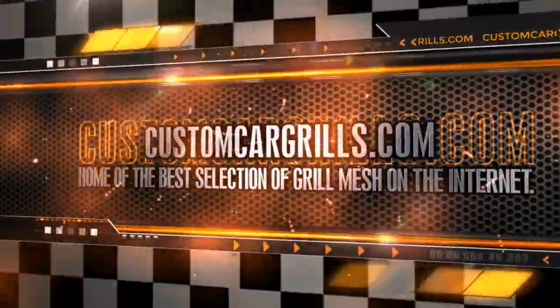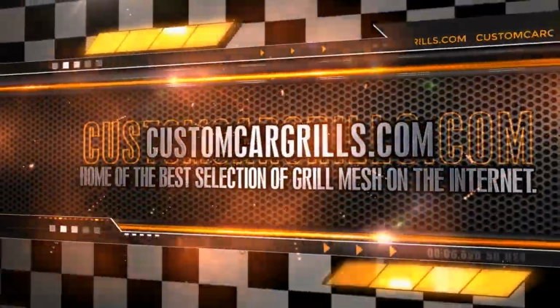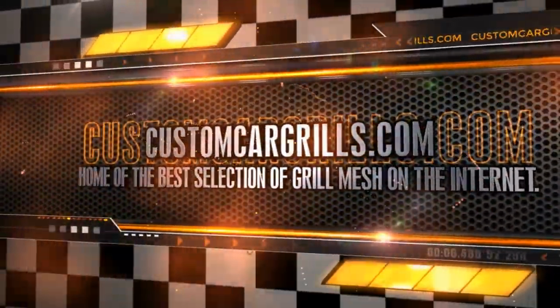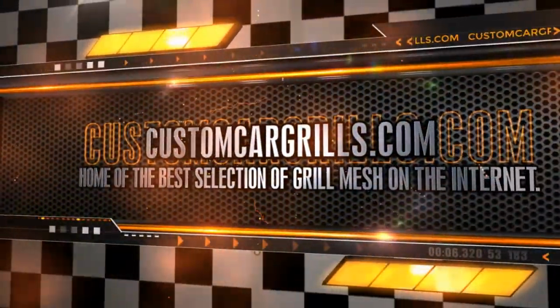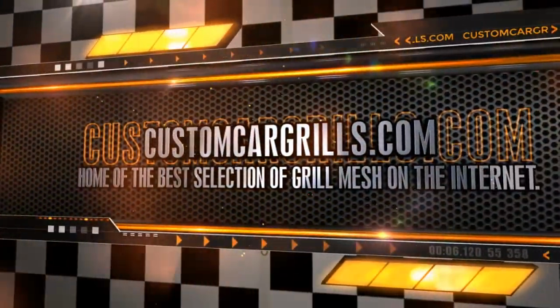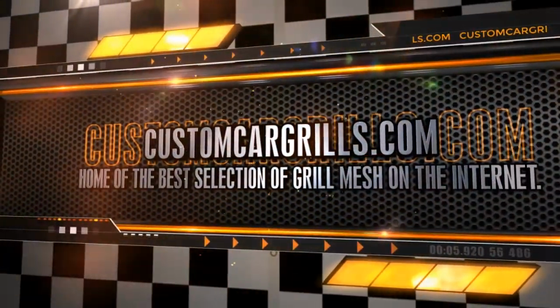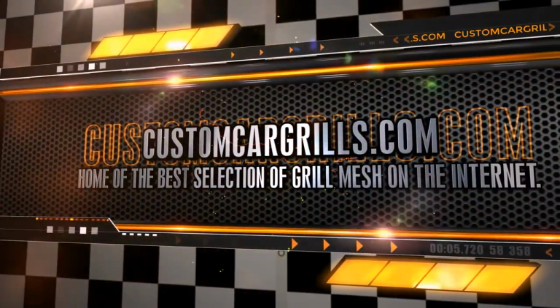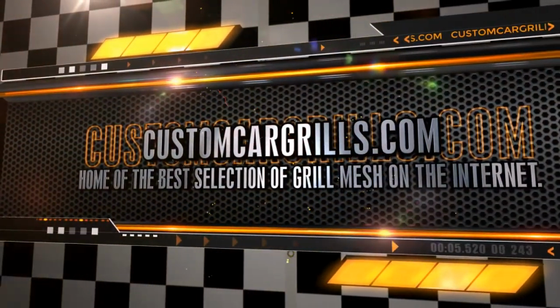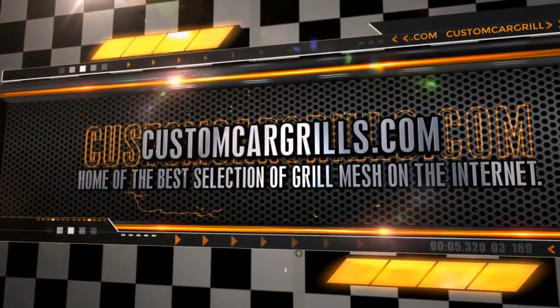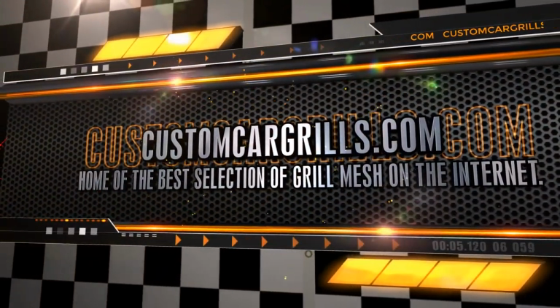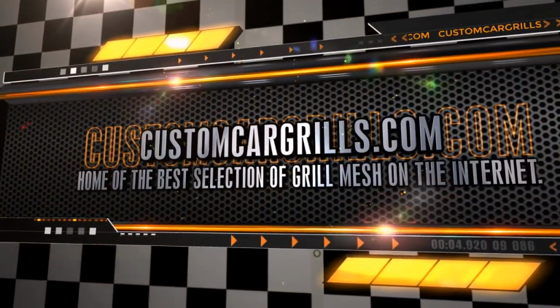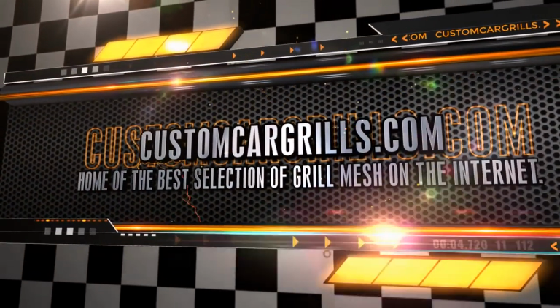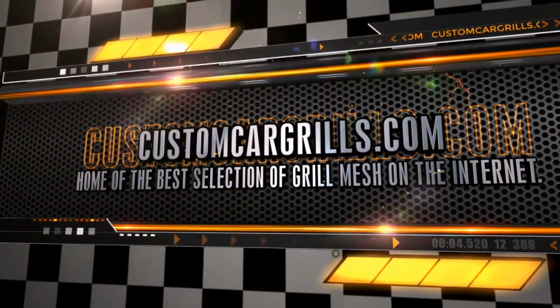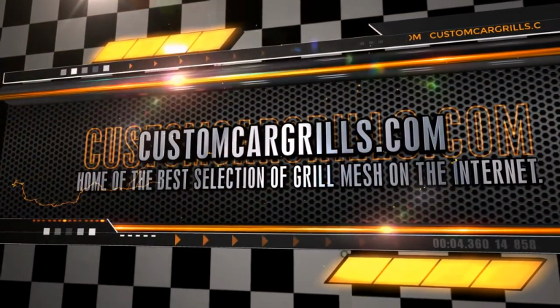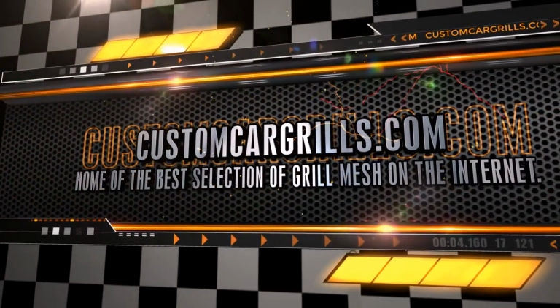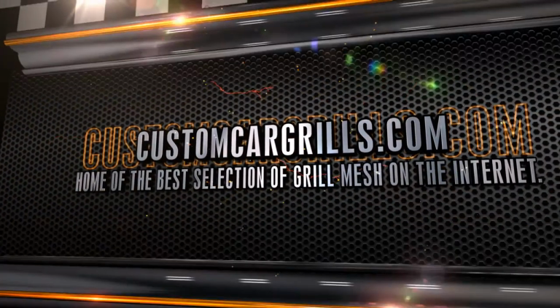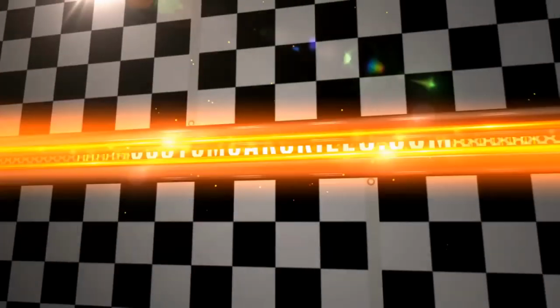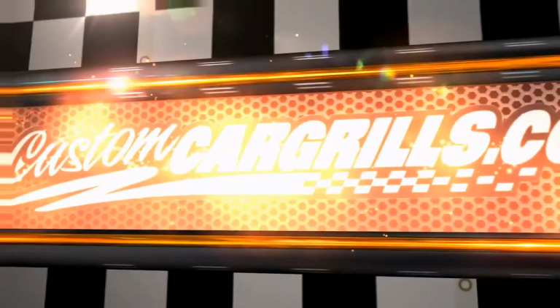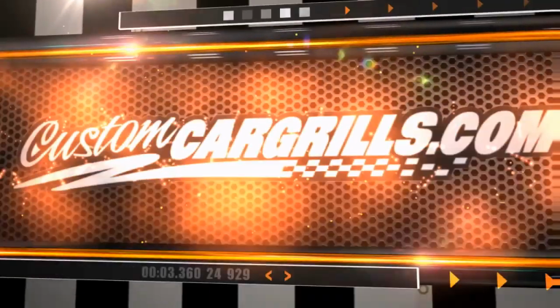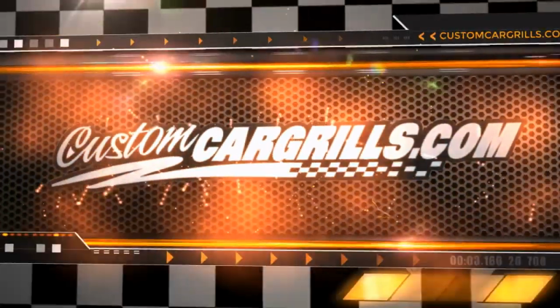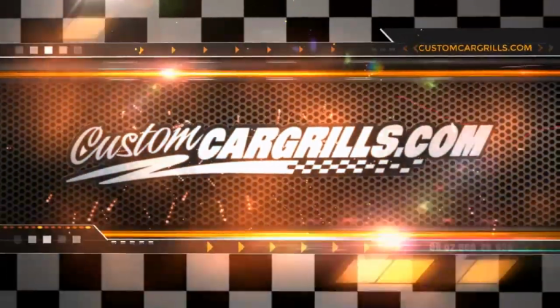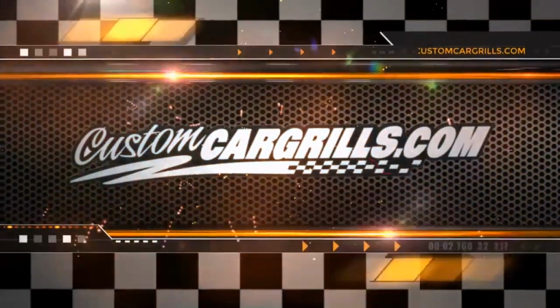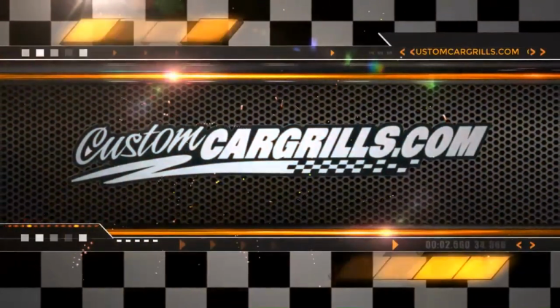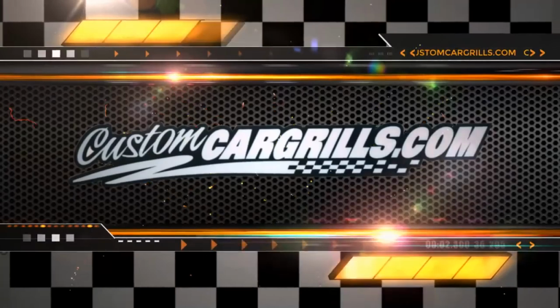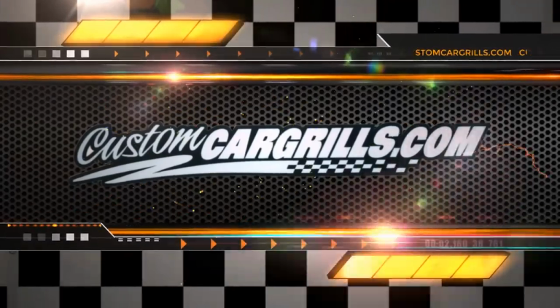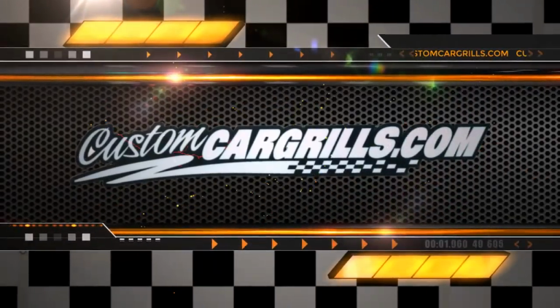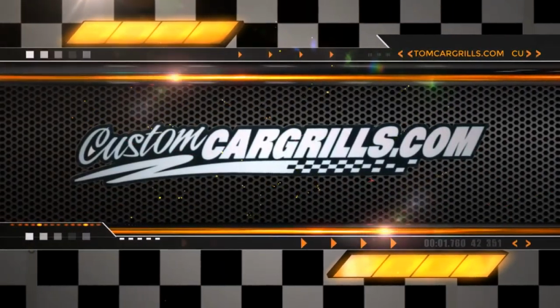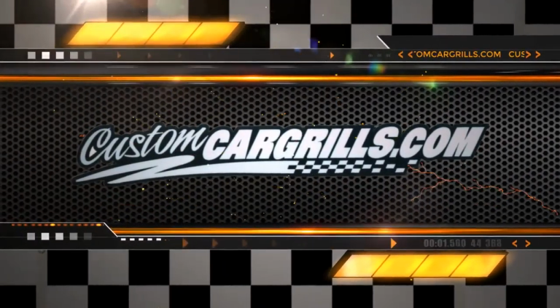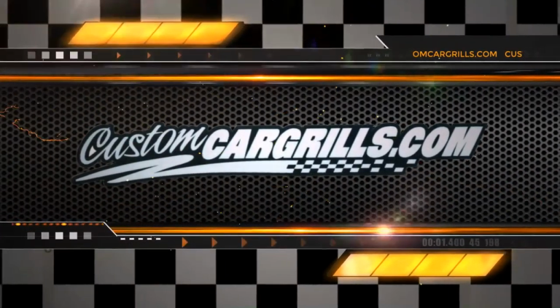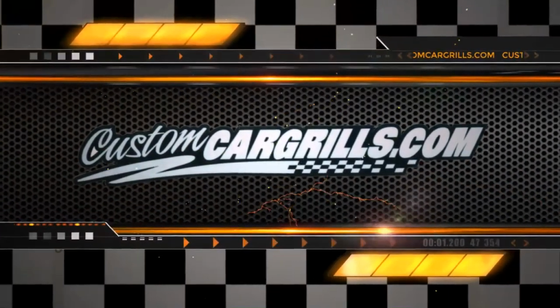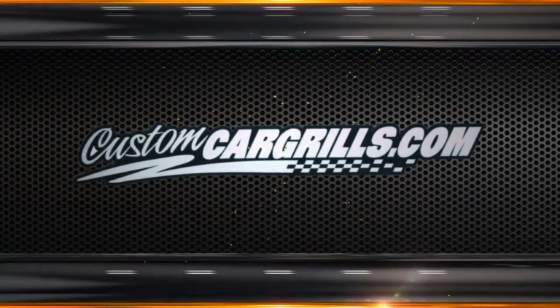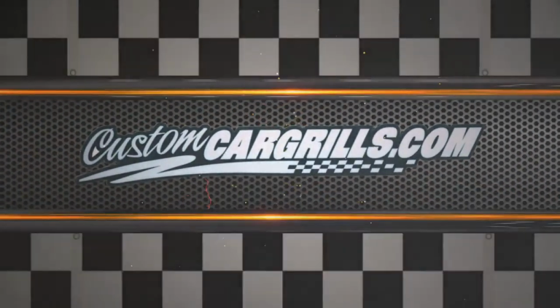Hi, this is Matt with Custom Car Grills. This video is a little different than some of the others we've made.